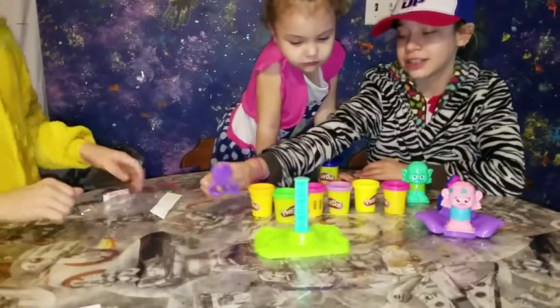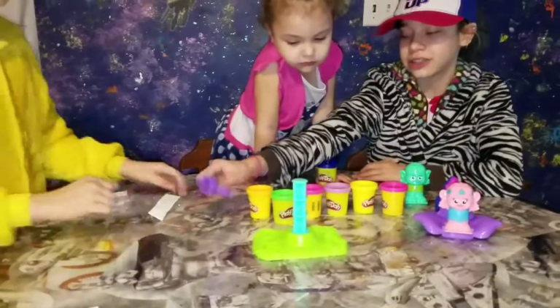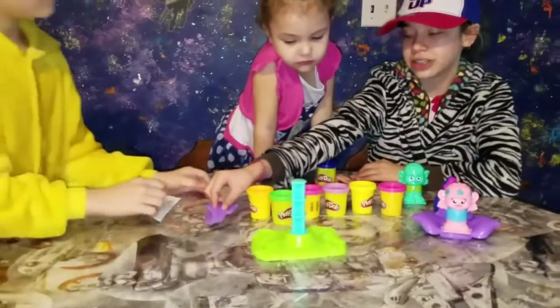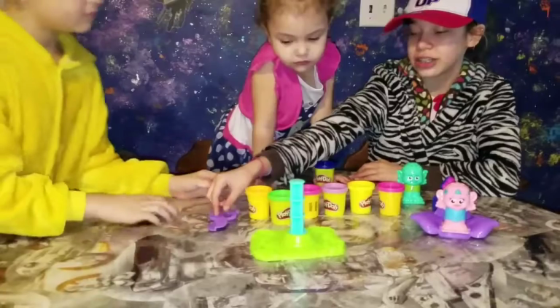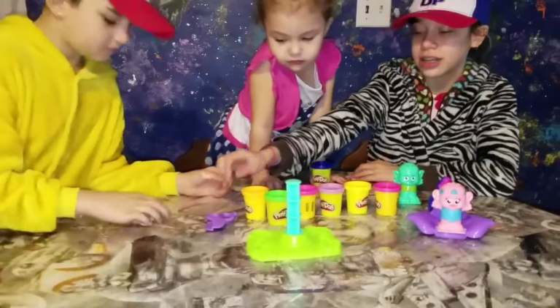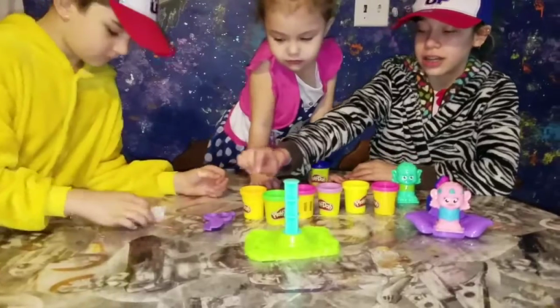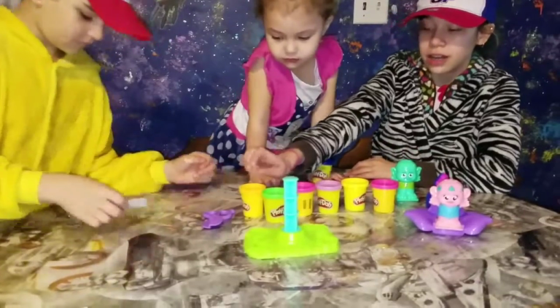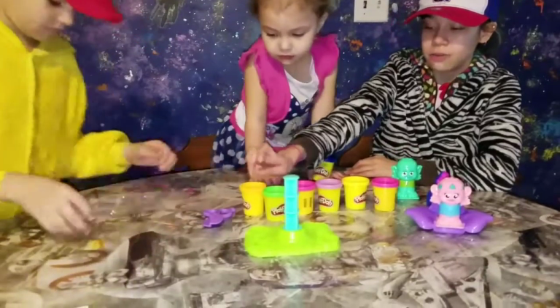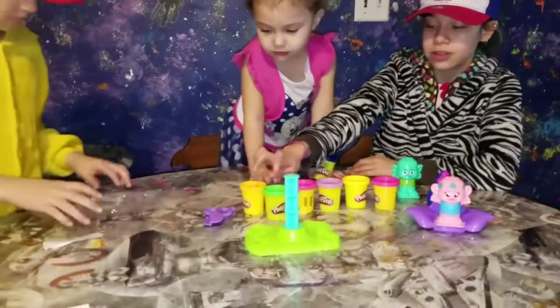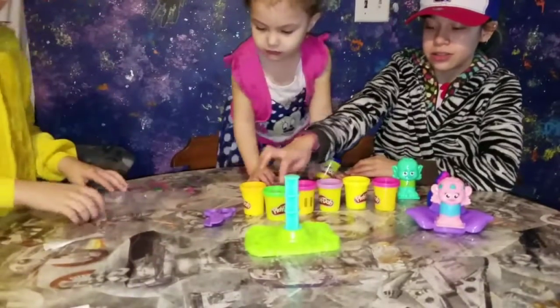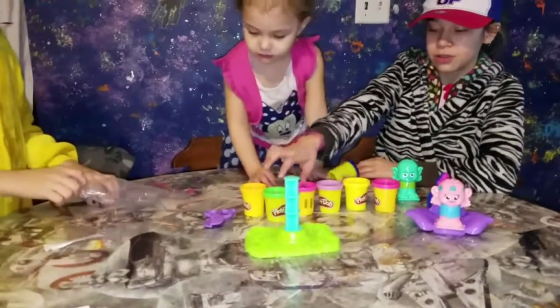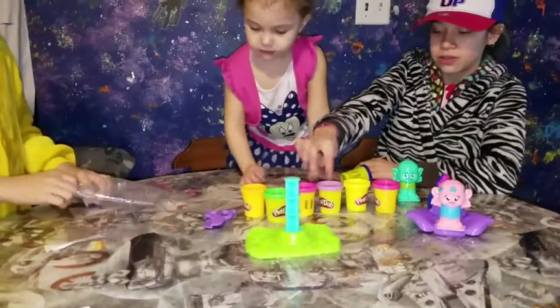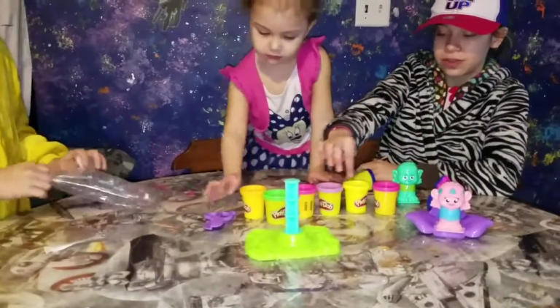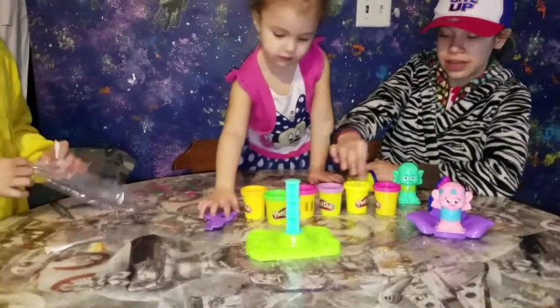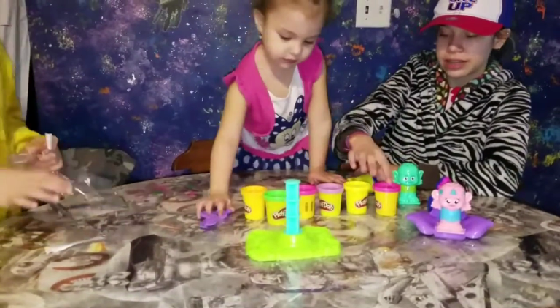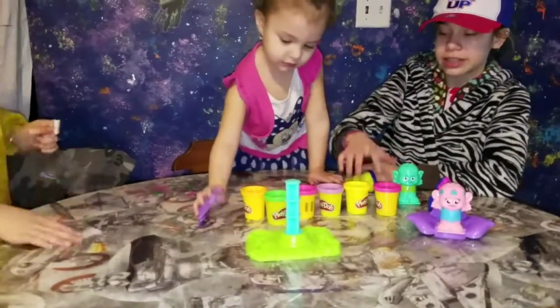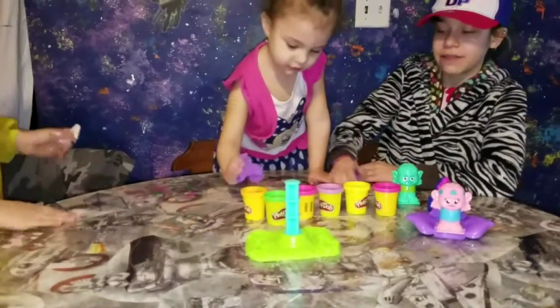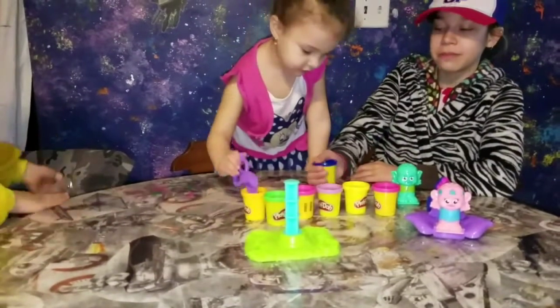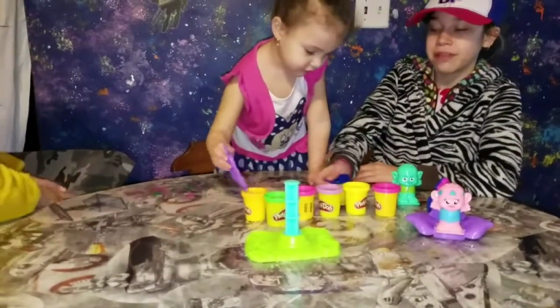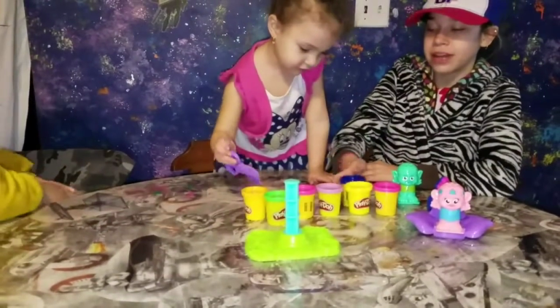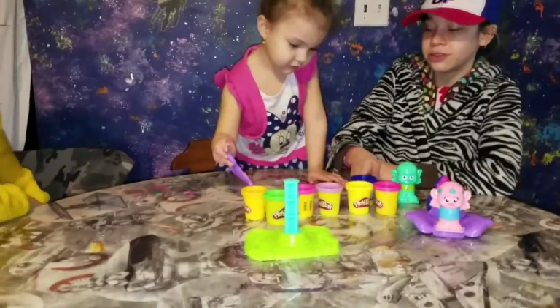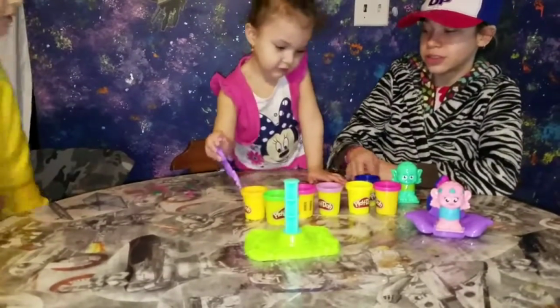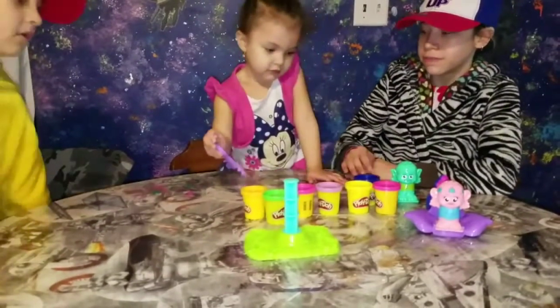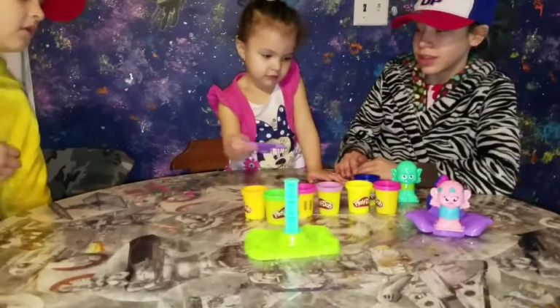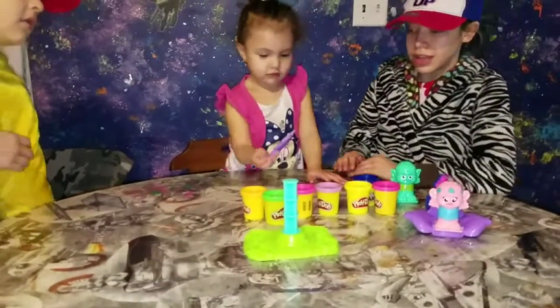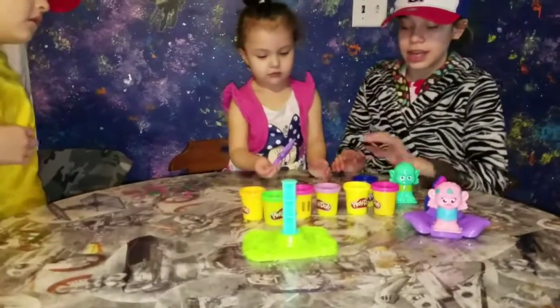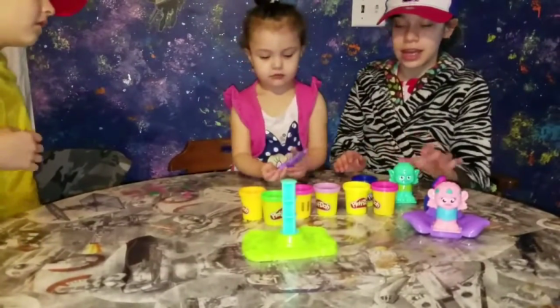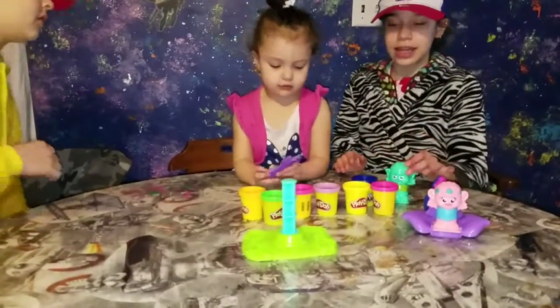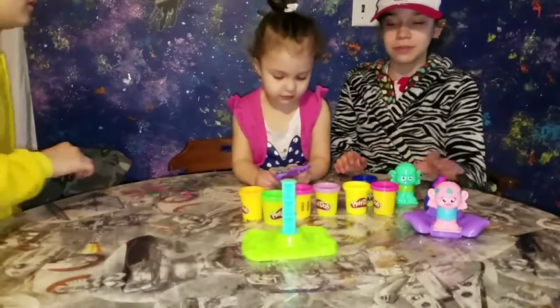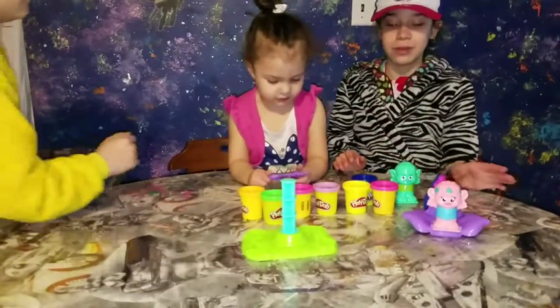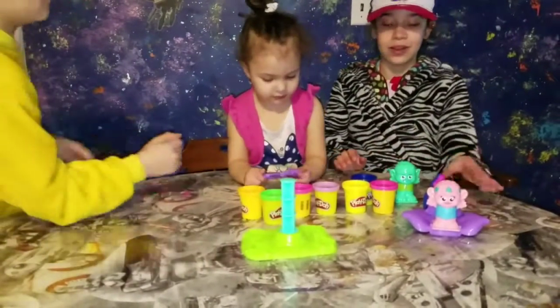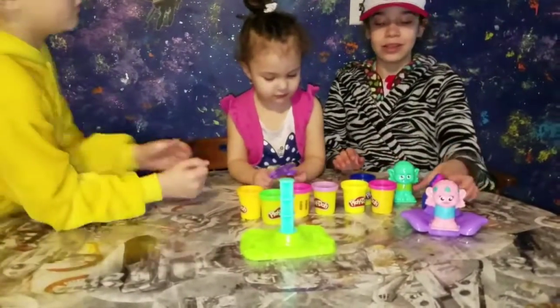Scissors. One, two, three, four, five, six, seven play-dohs. And that's pretty much all.